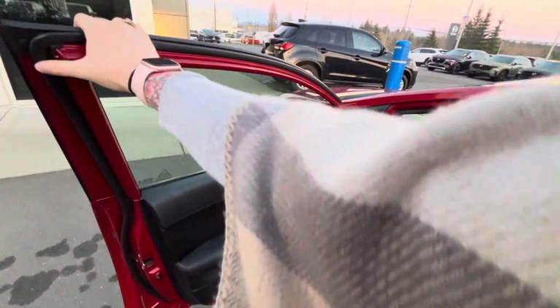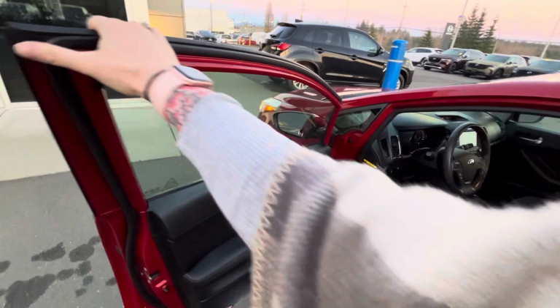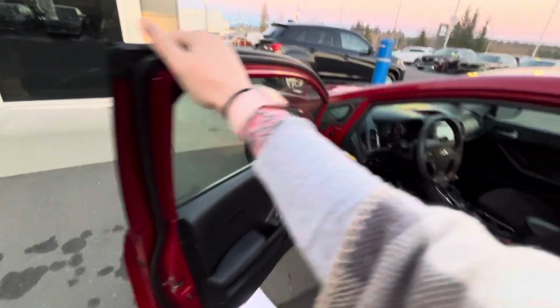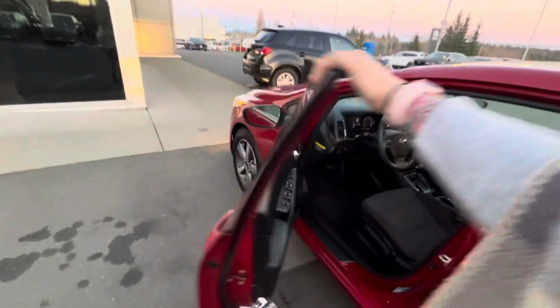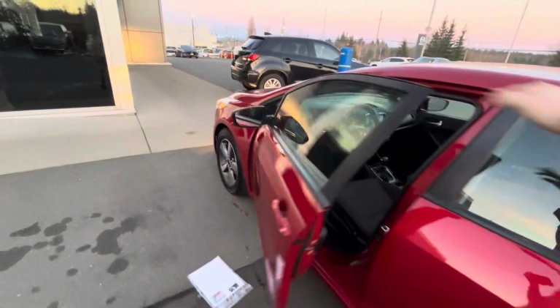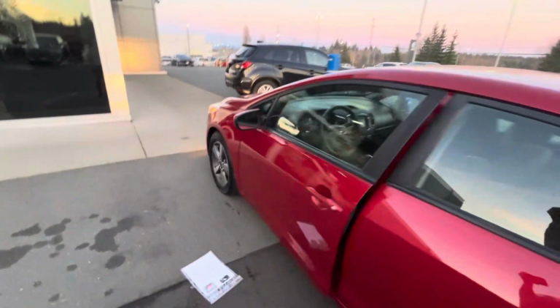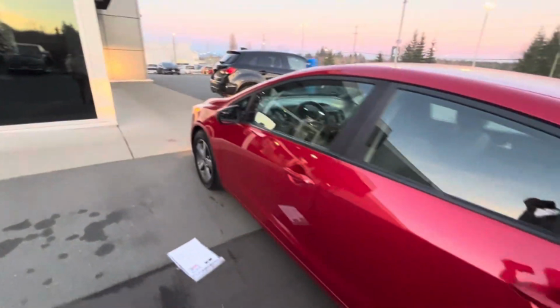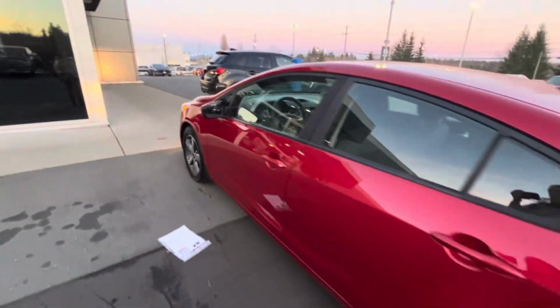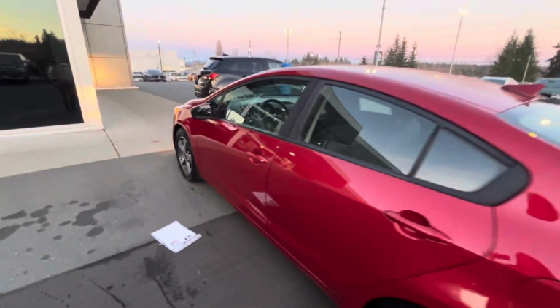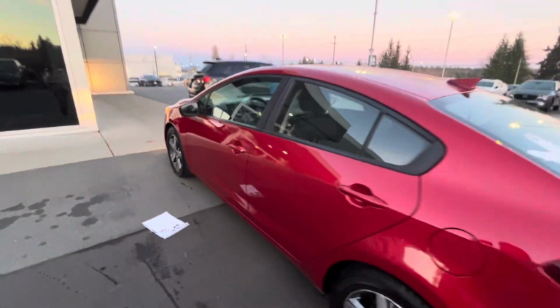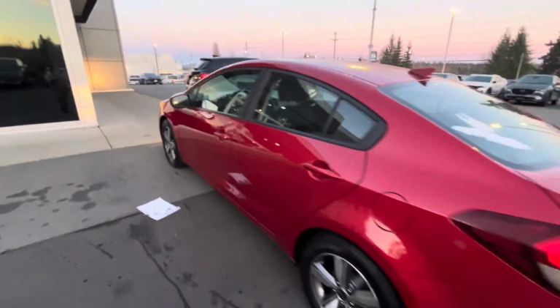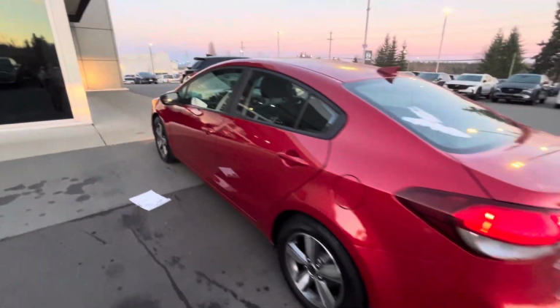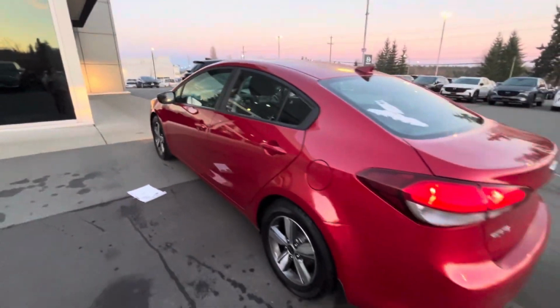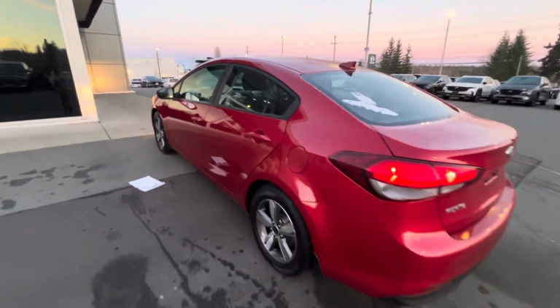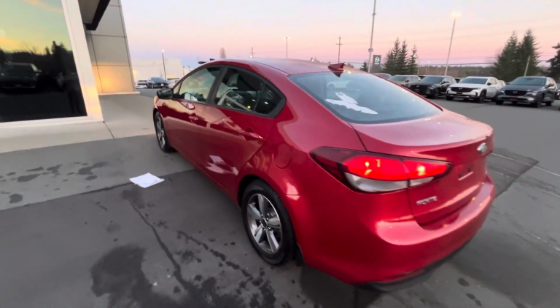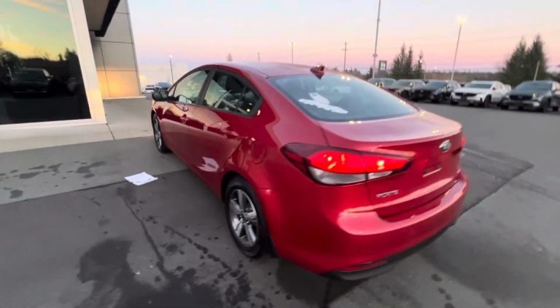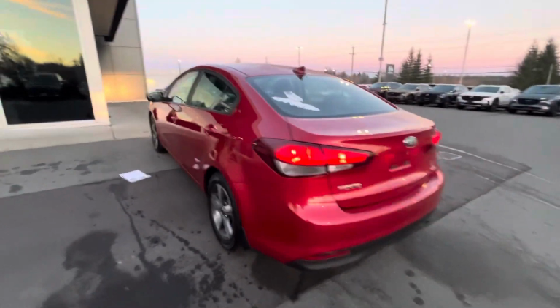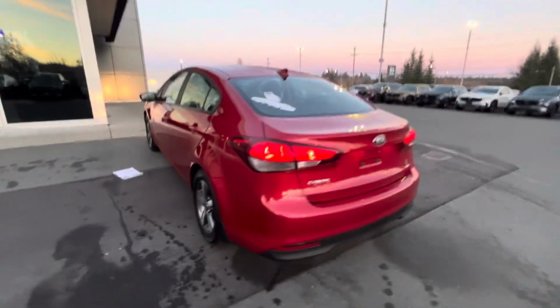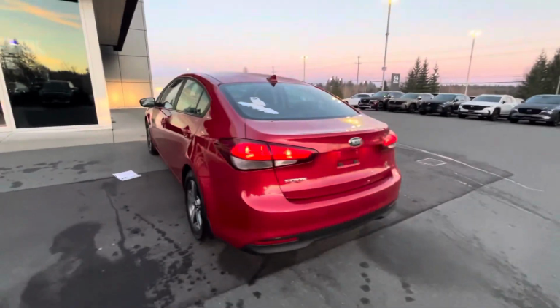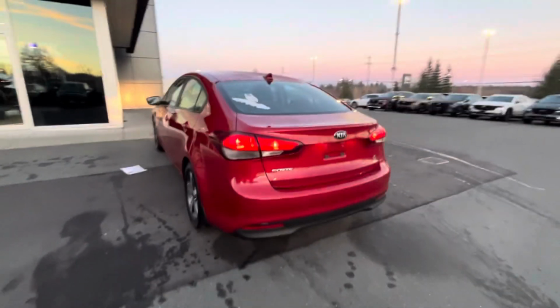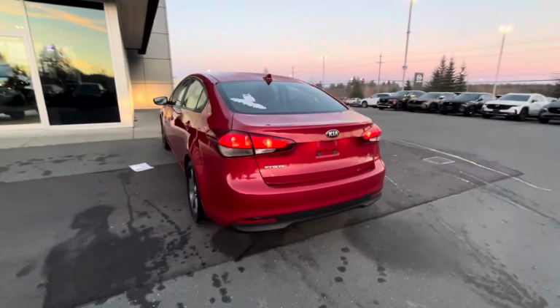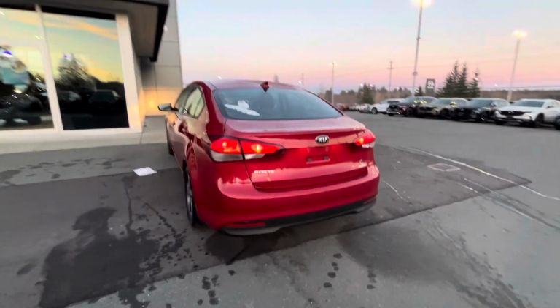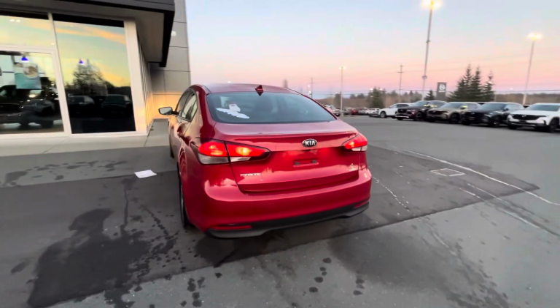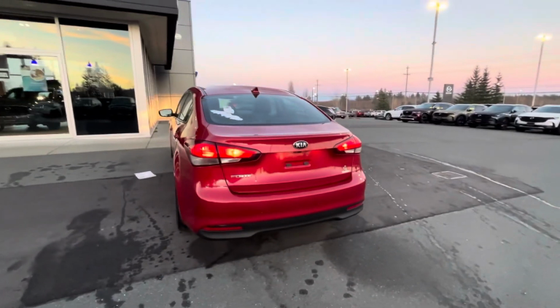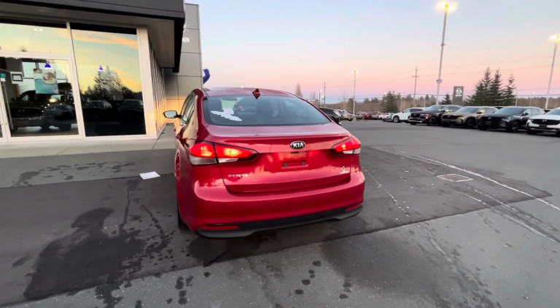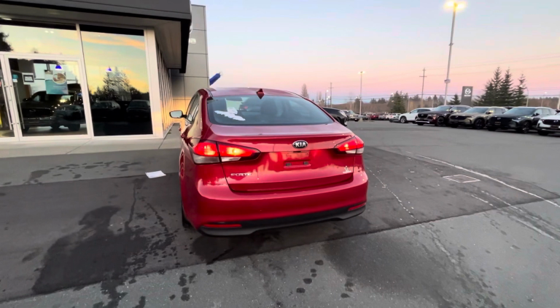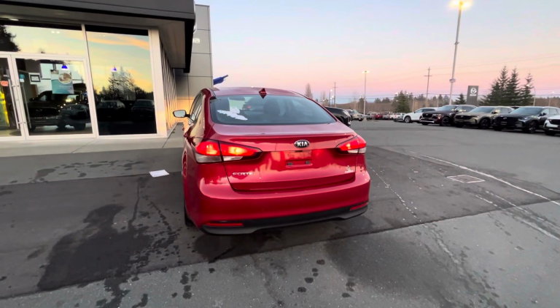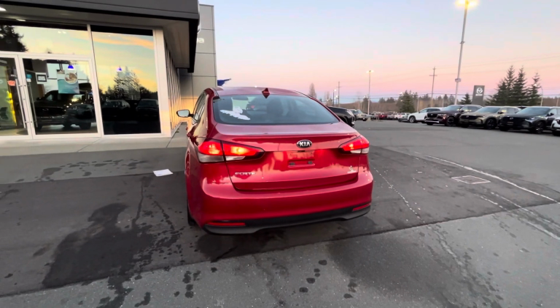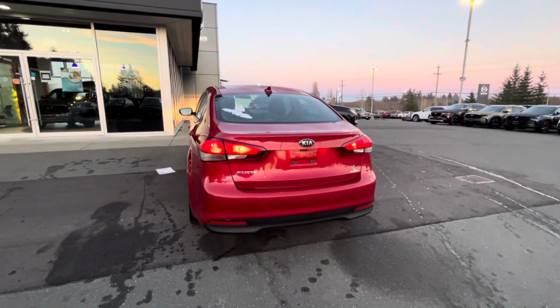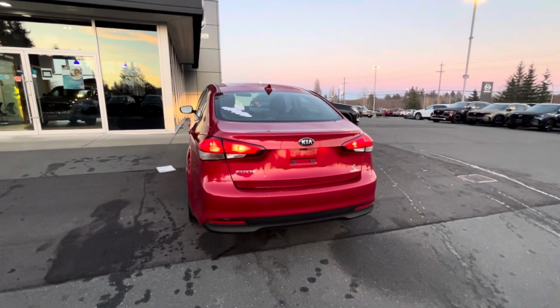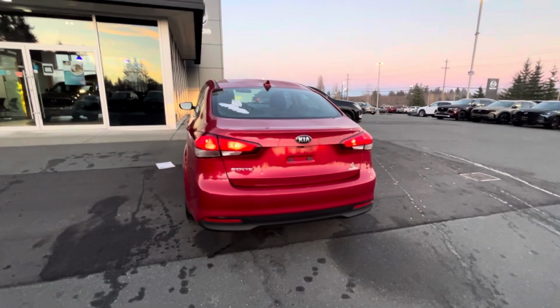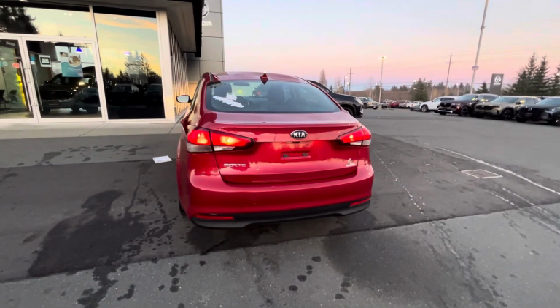But yeah, it's a little sneak peek of potentially your new car. You can see everything there — let me know what you think.